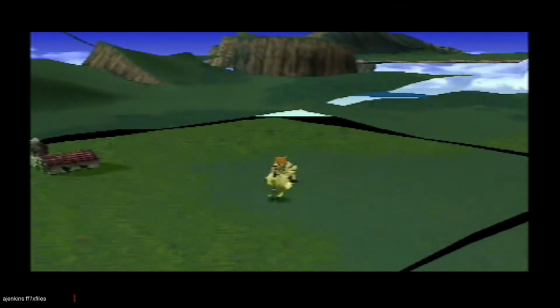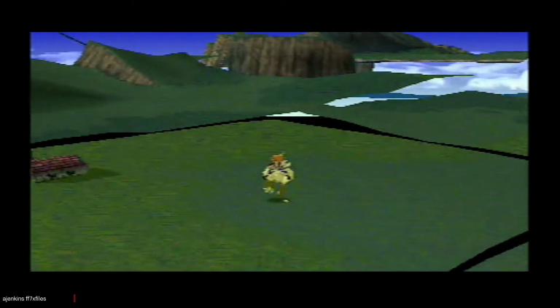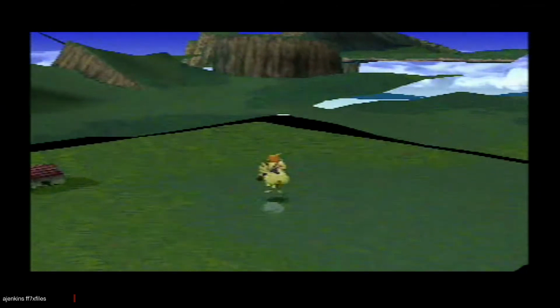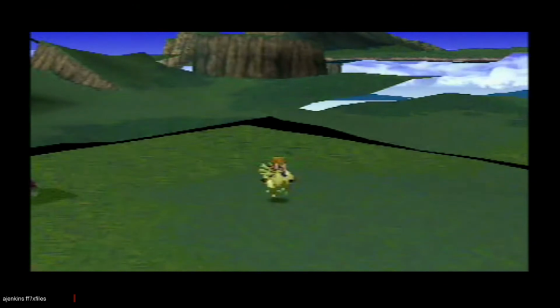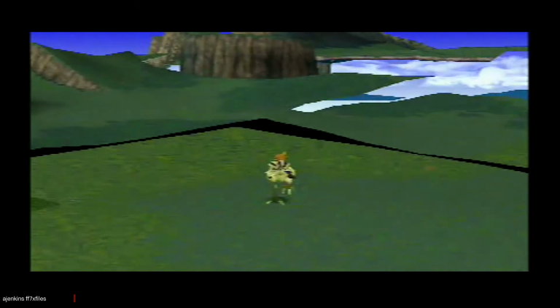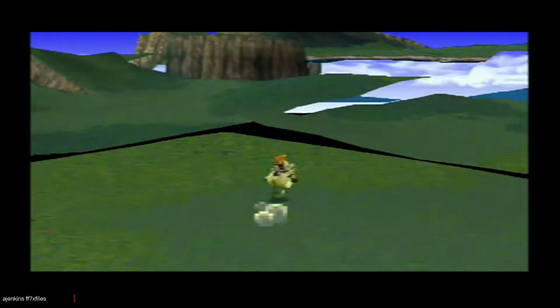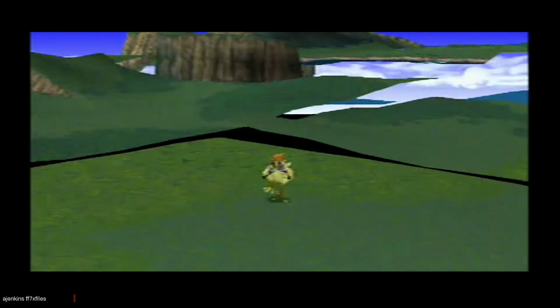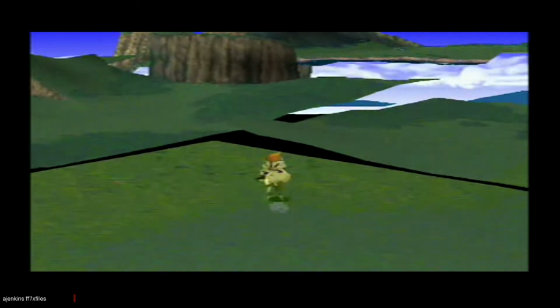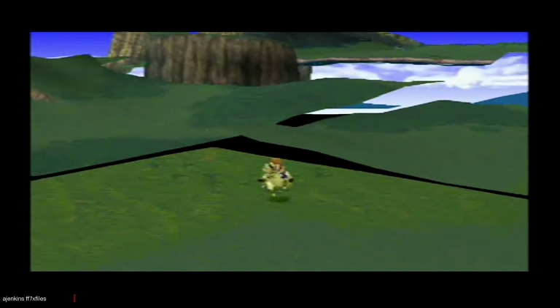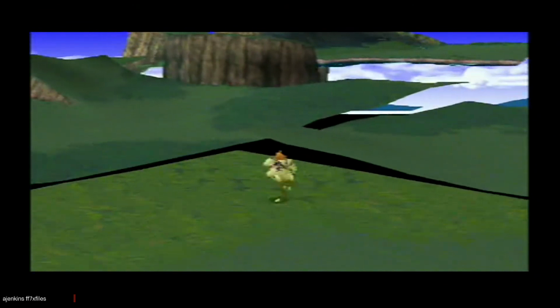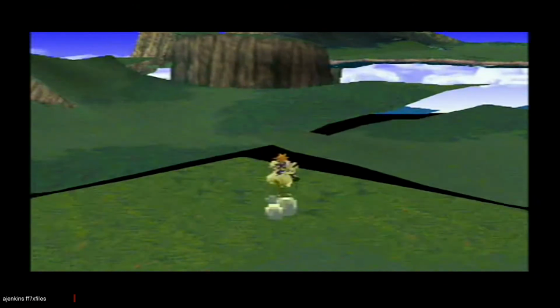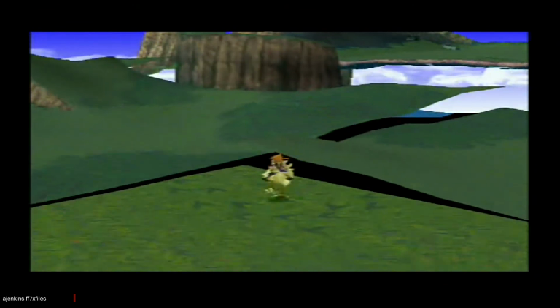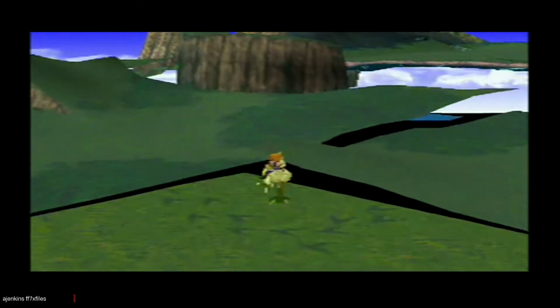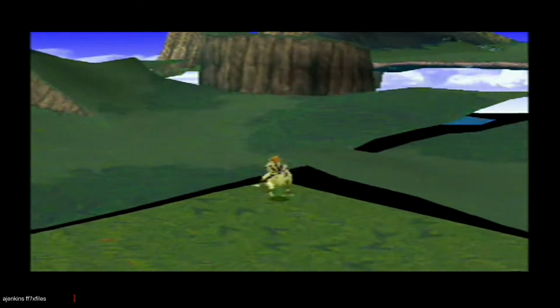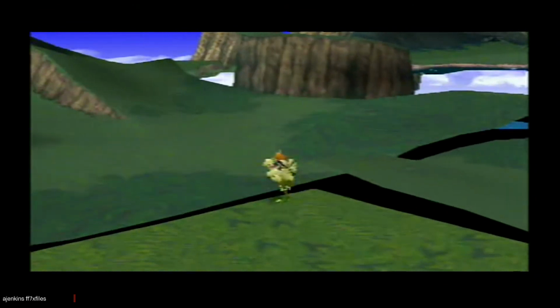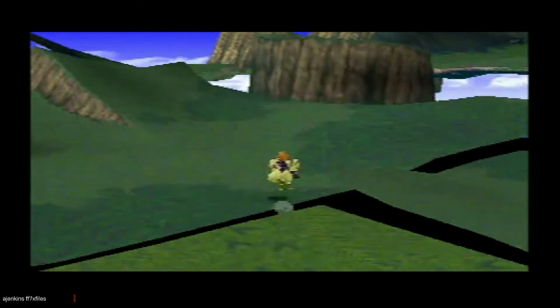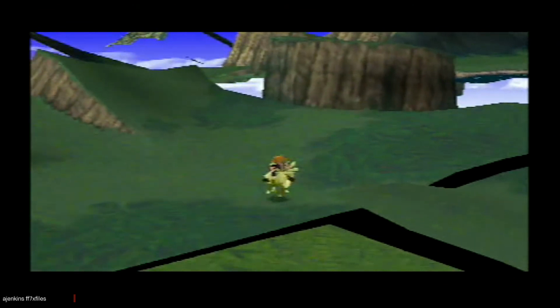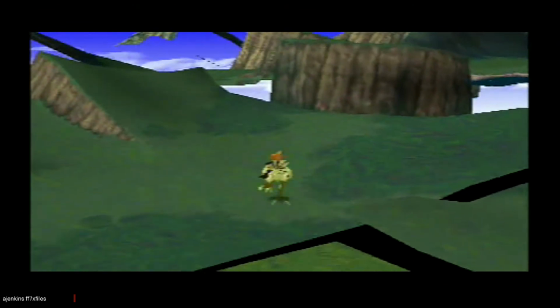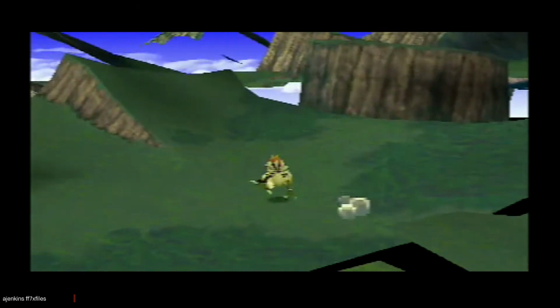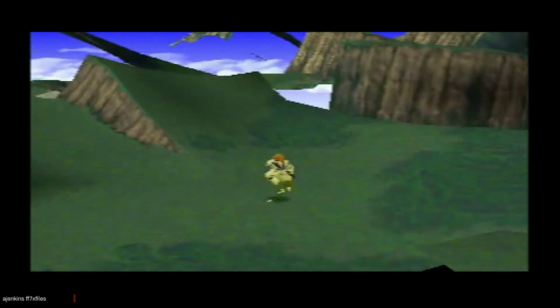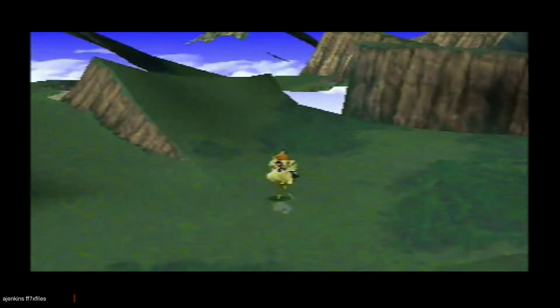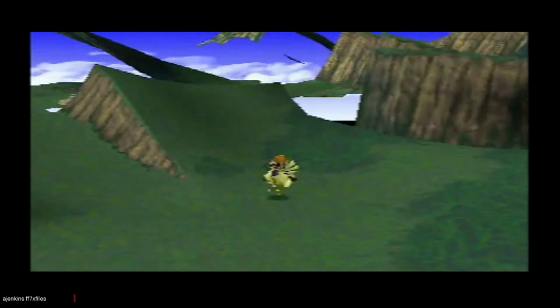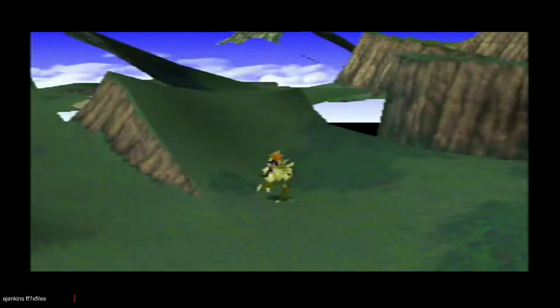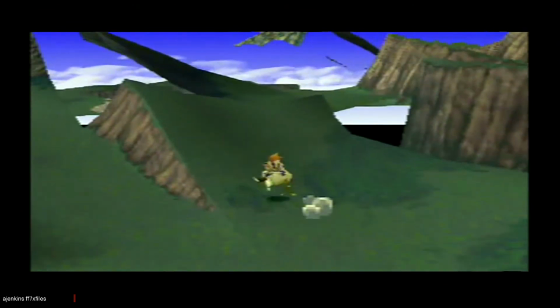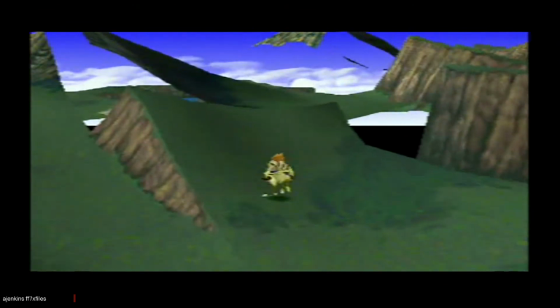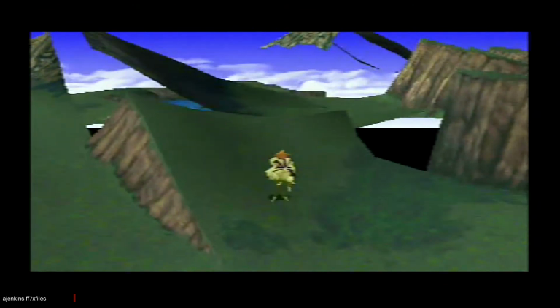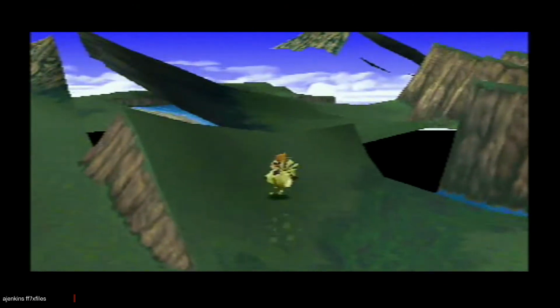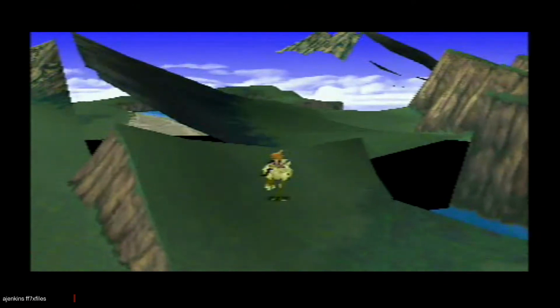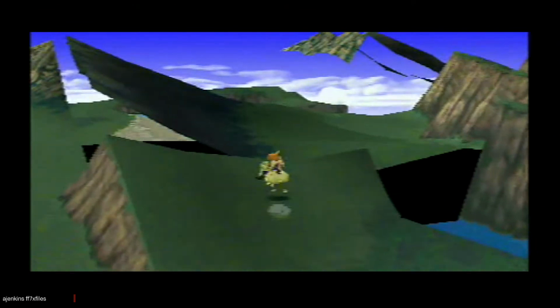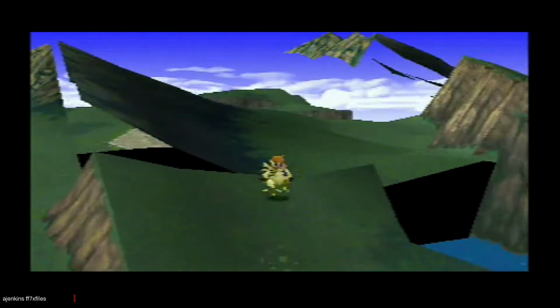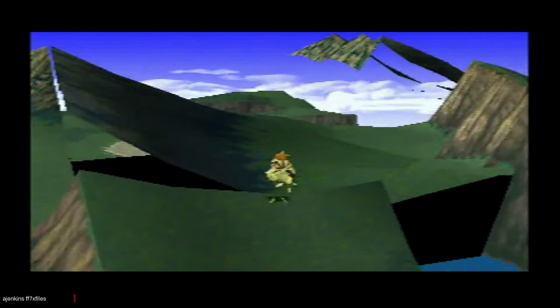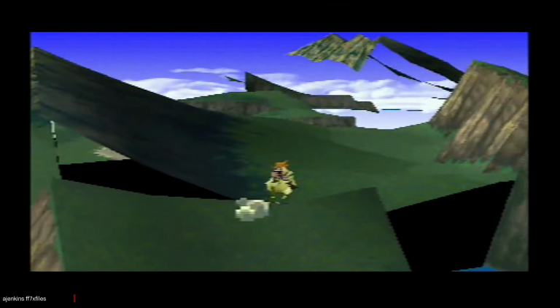You can go anywhere where there is a green tile with the Chocobo. The only places it will not go through is water and desert.